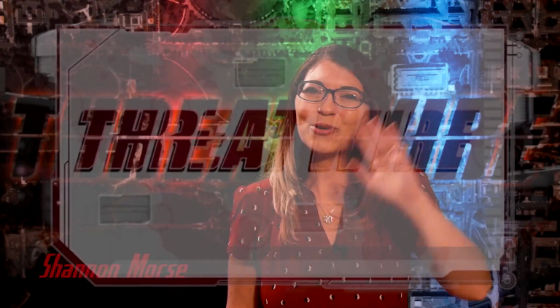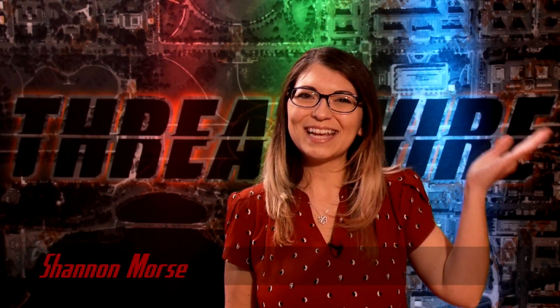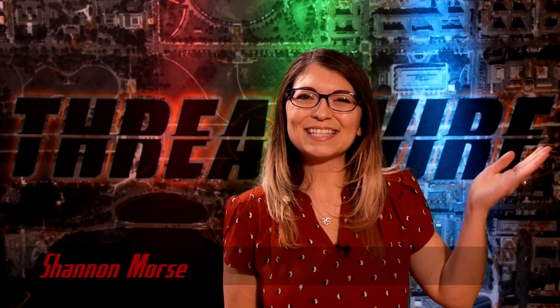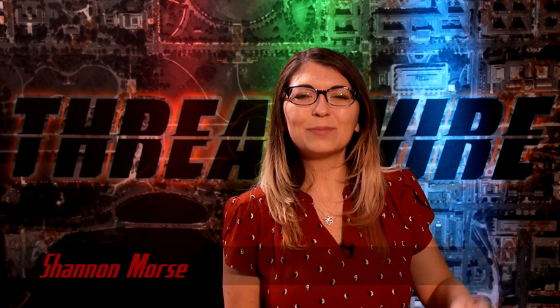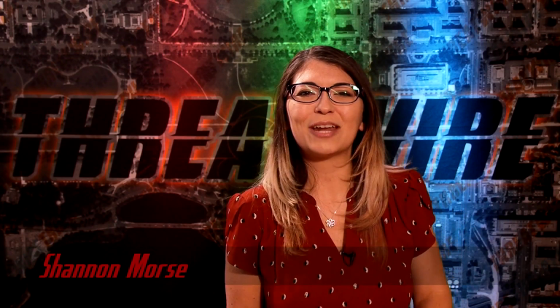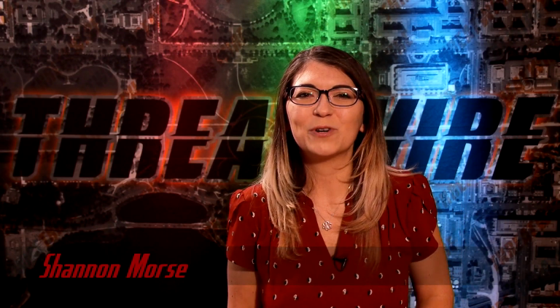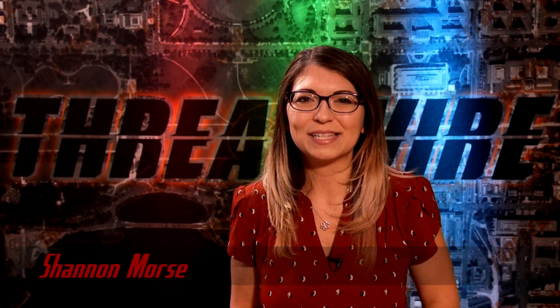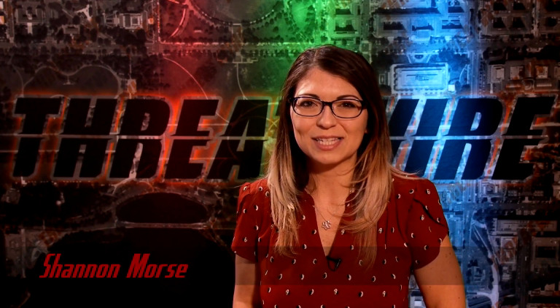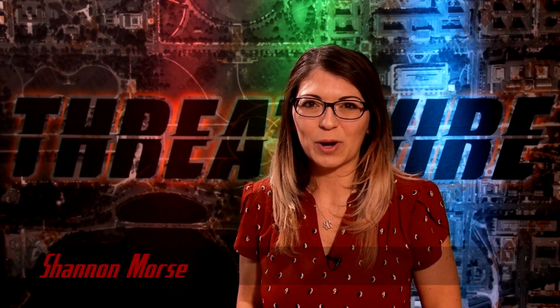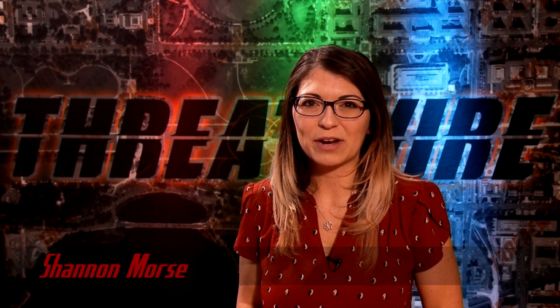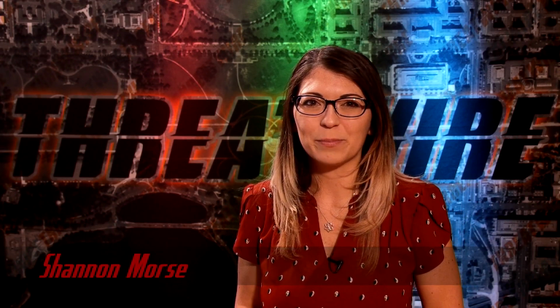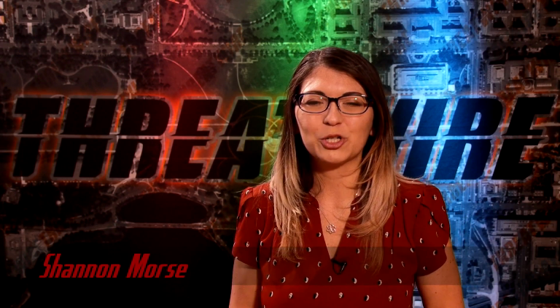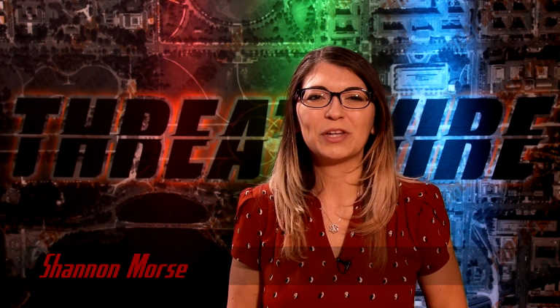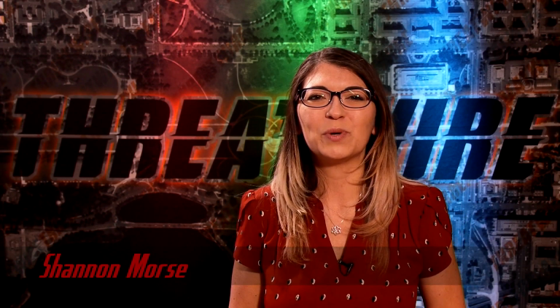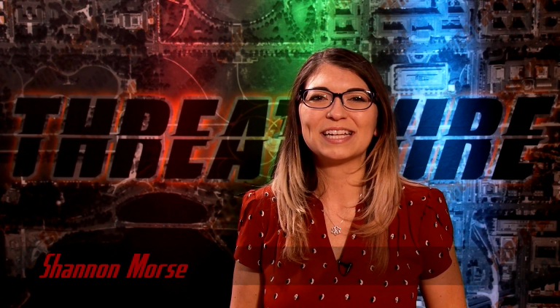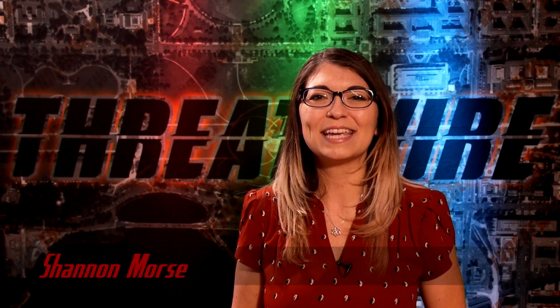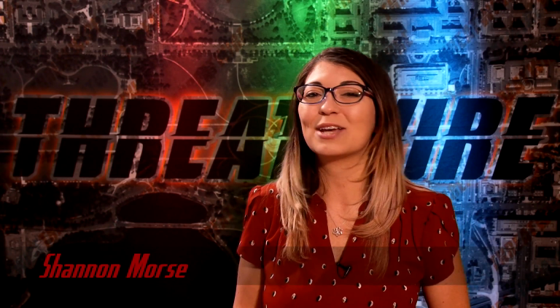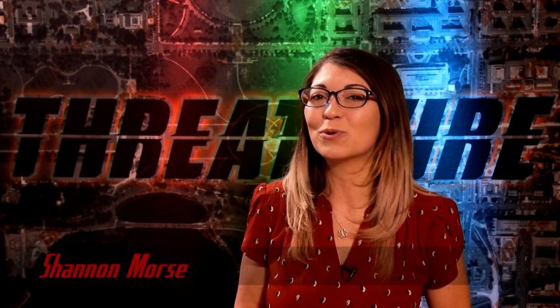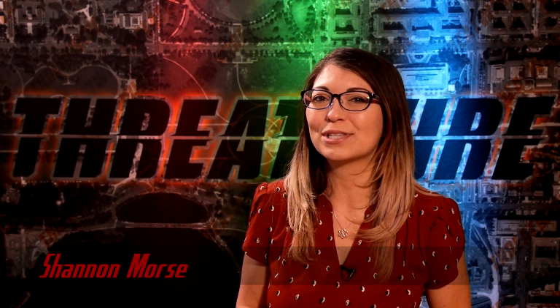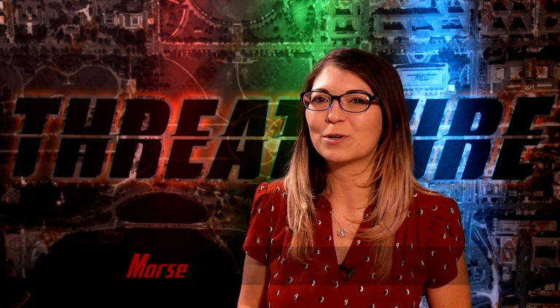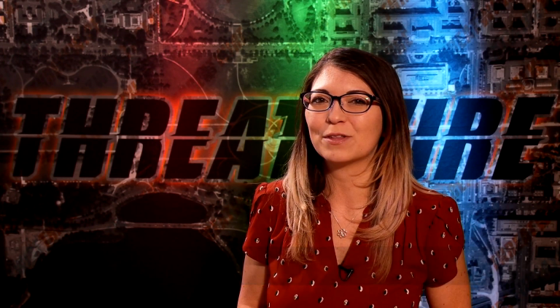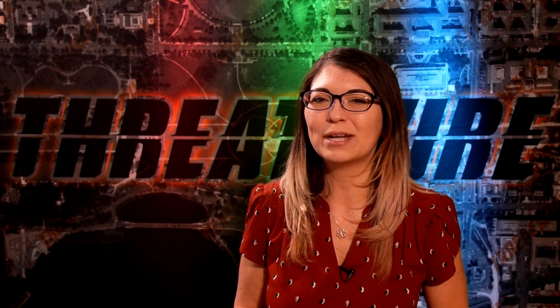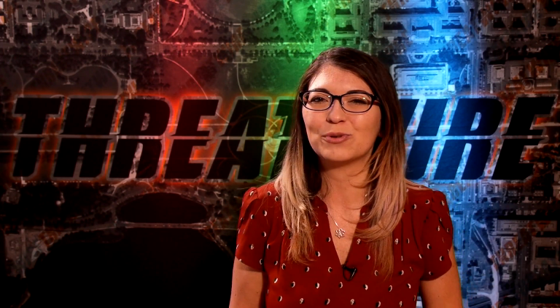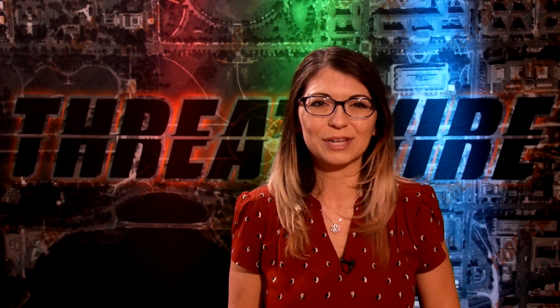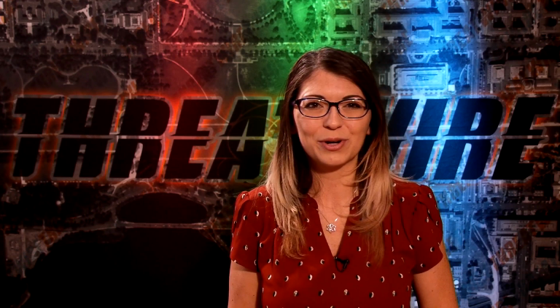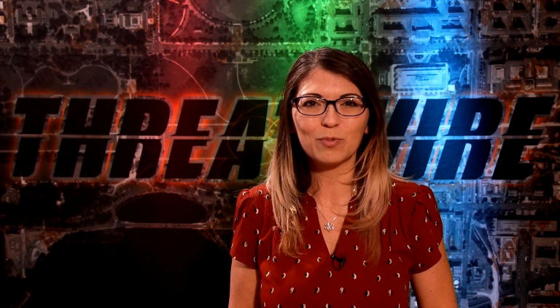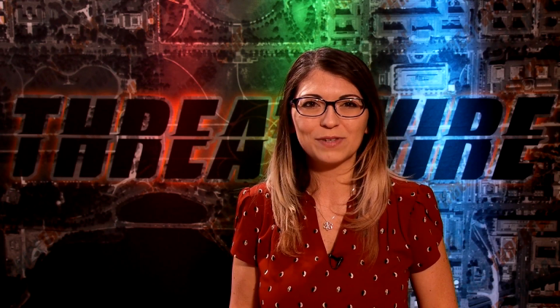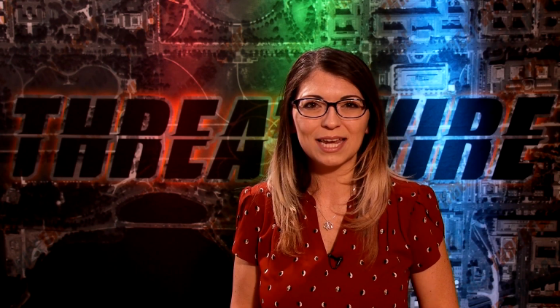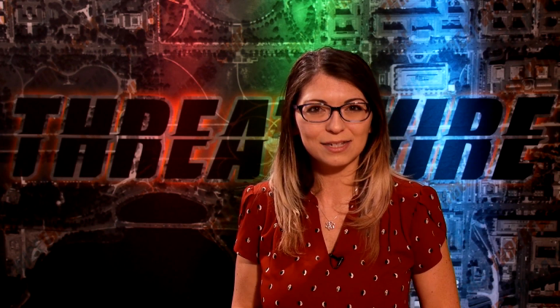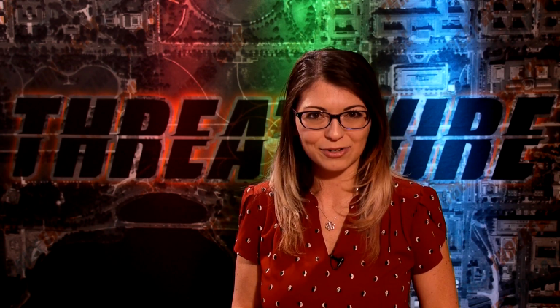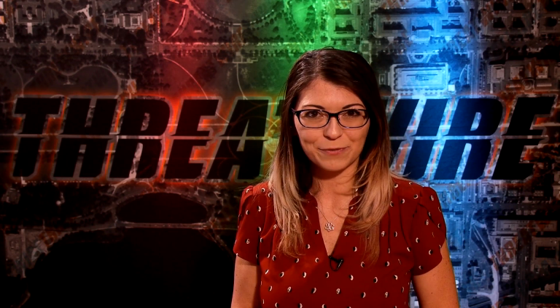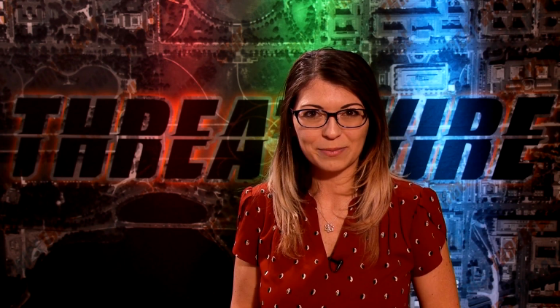Greetings, I am Shannon Morrison. This is ThreatWire for March 12, 2019, your summary of the threats to our security, privacy, and internet freedom.